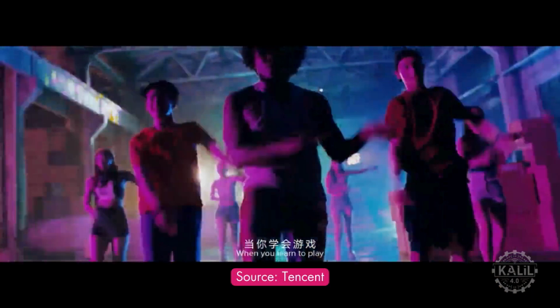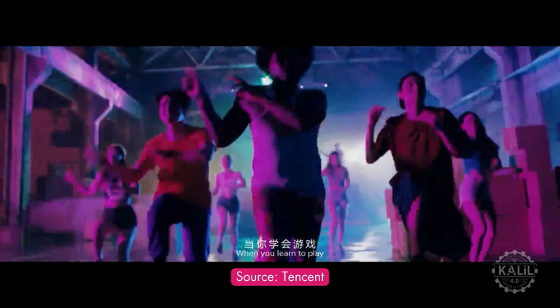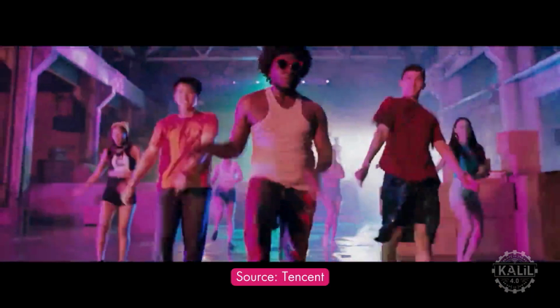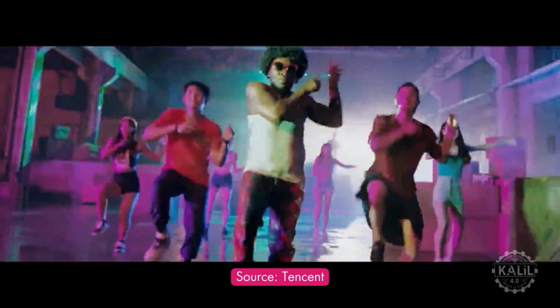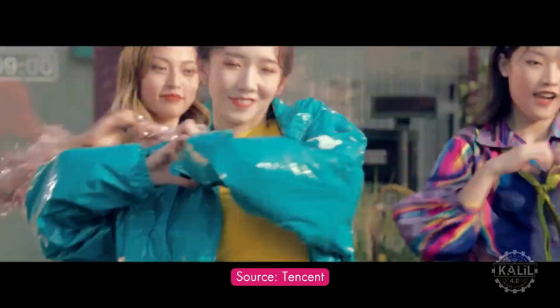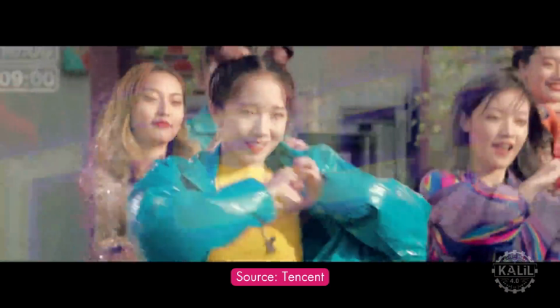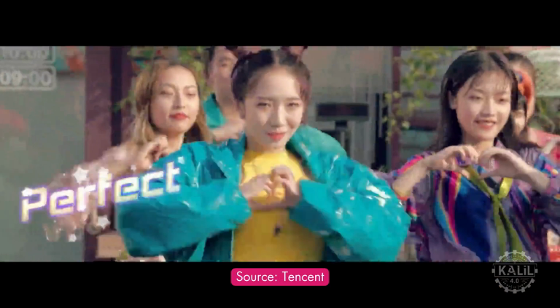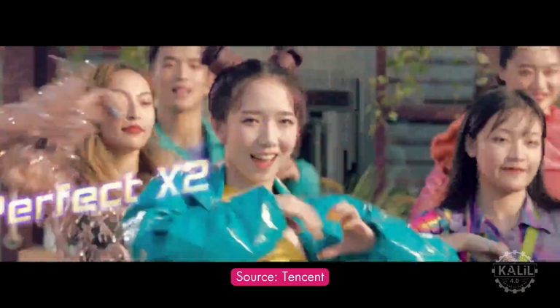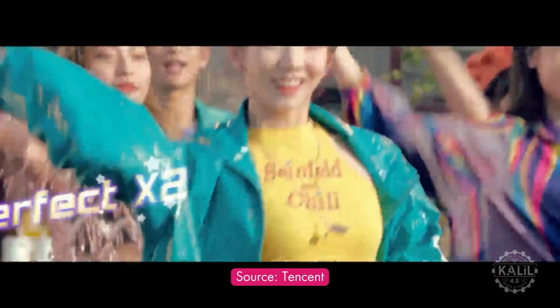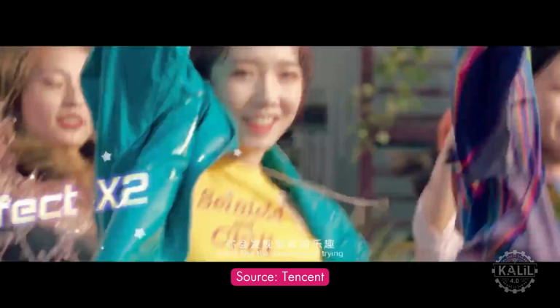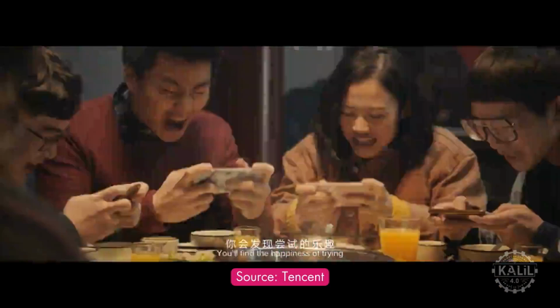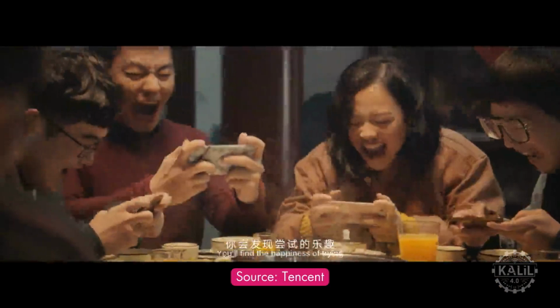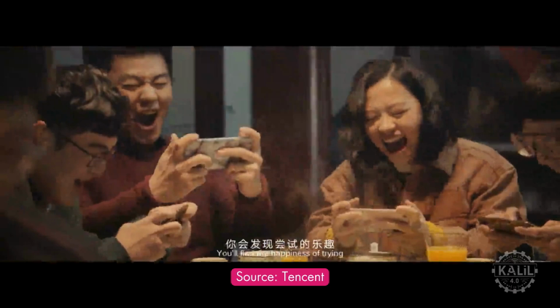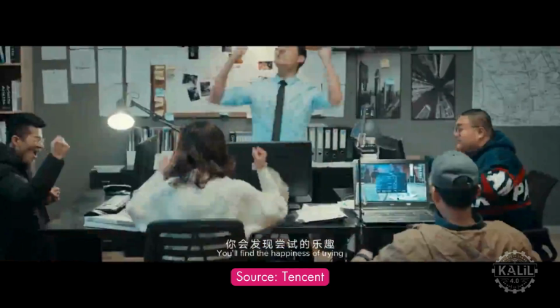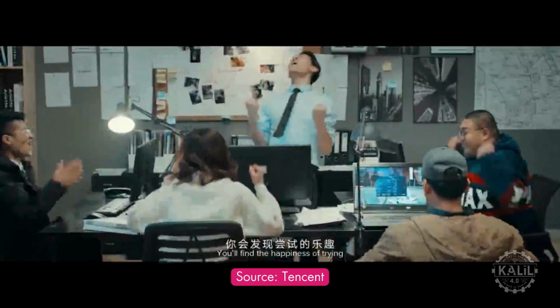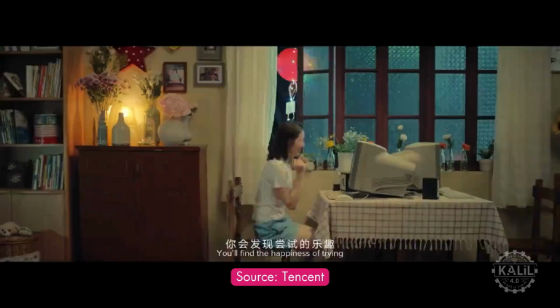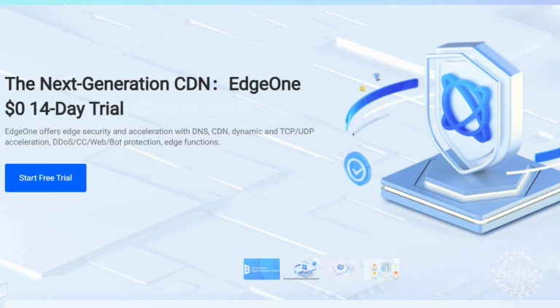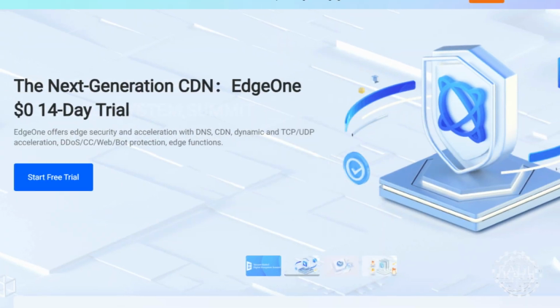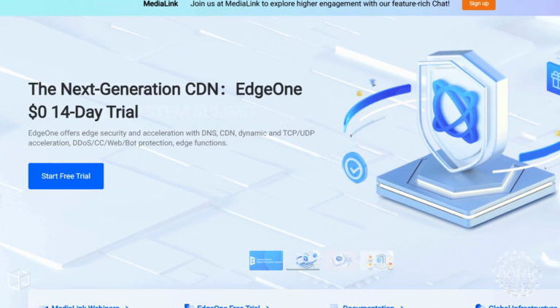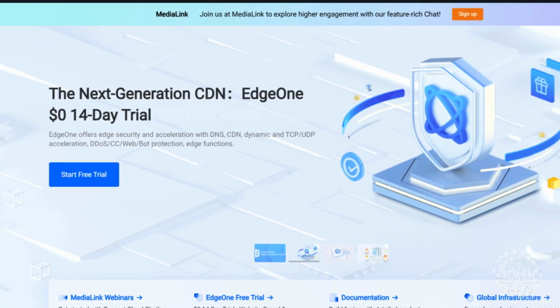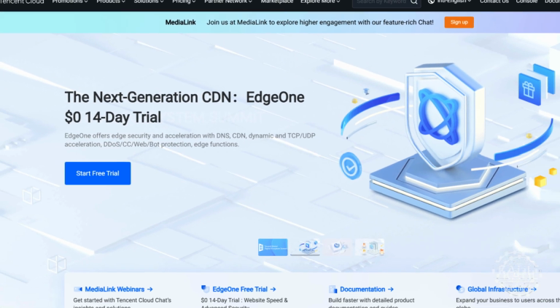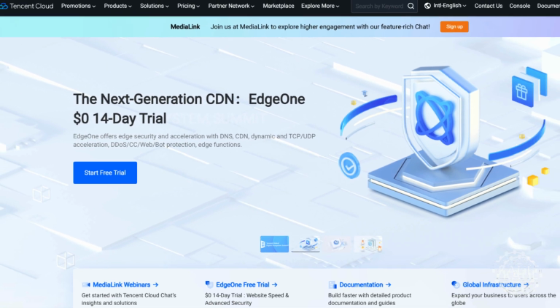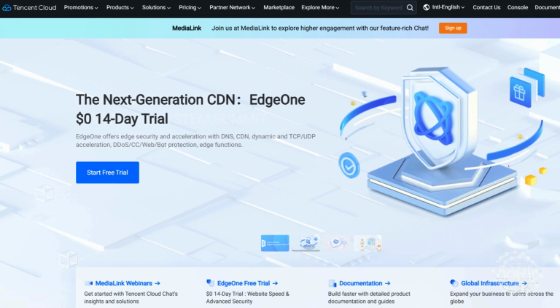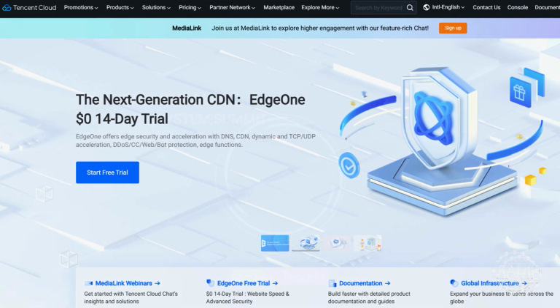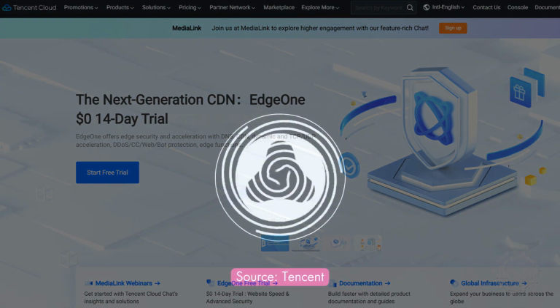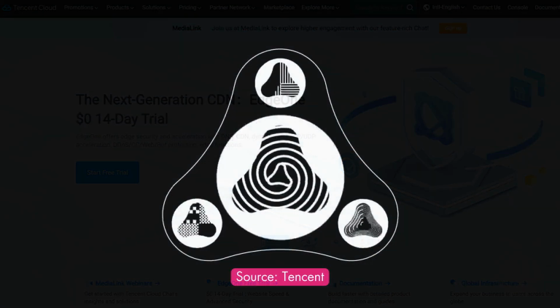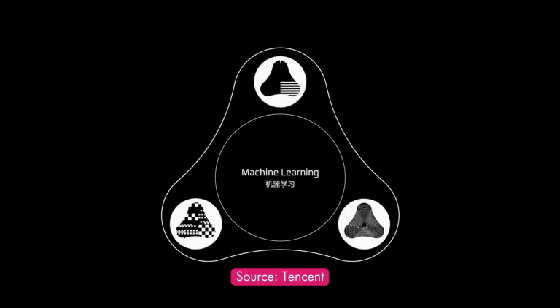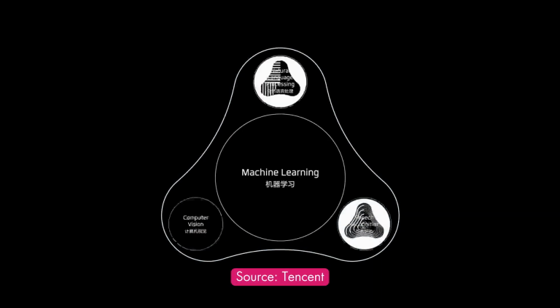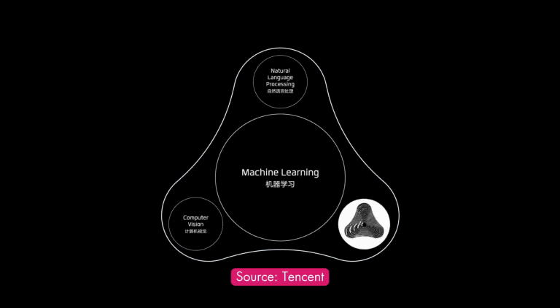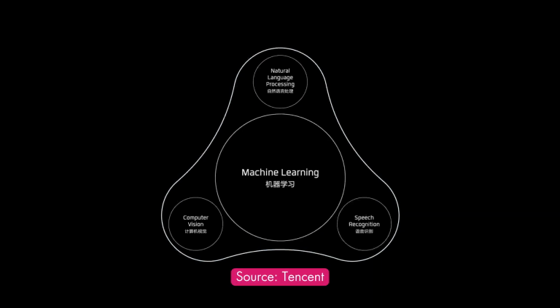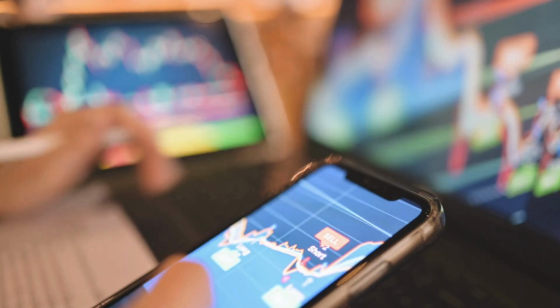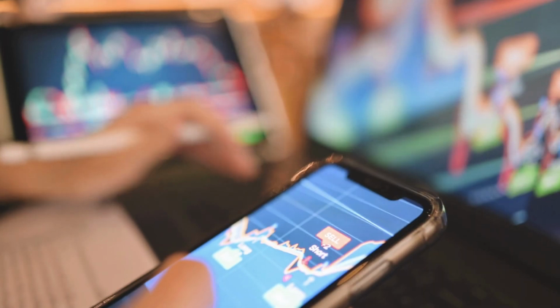Its influence has grown as it's expanded into areas like cloud computing, artificial intelligence, and financial services.